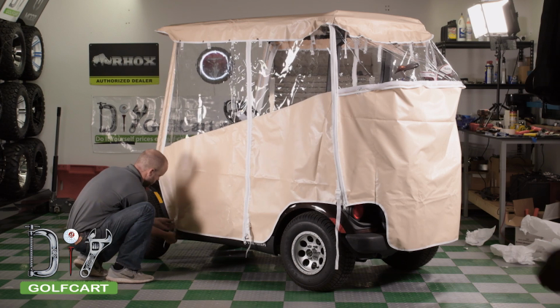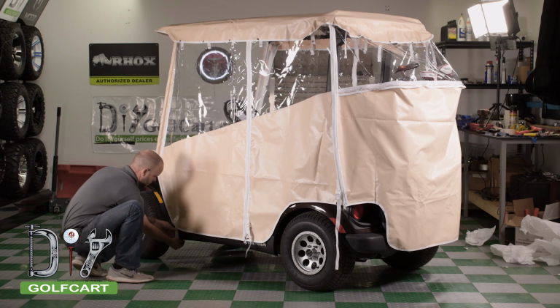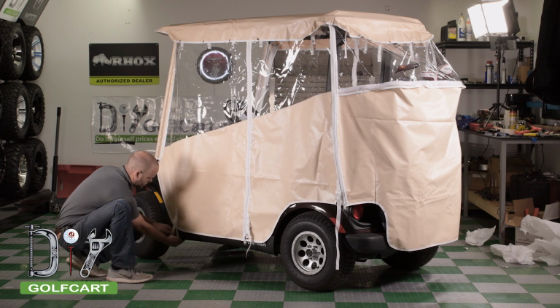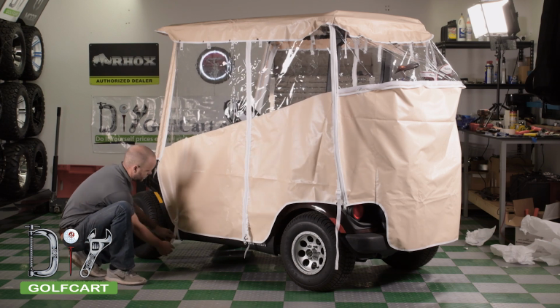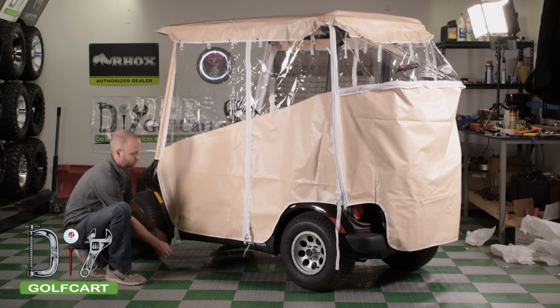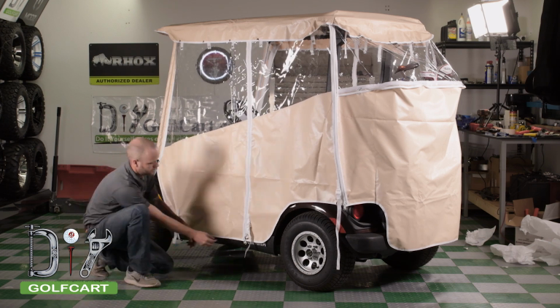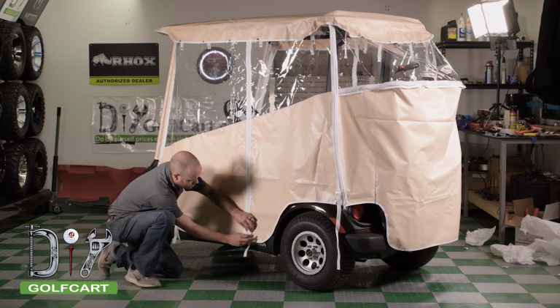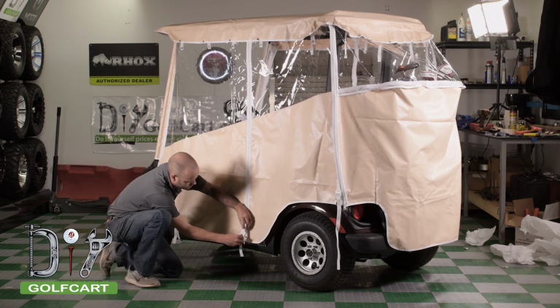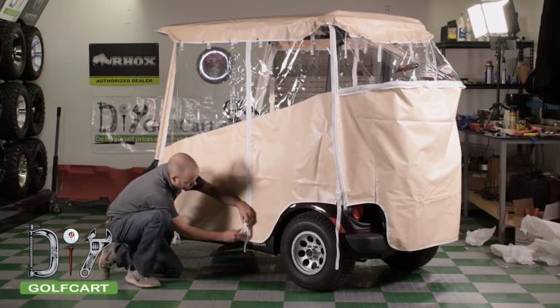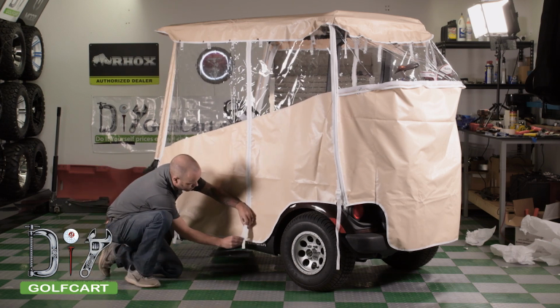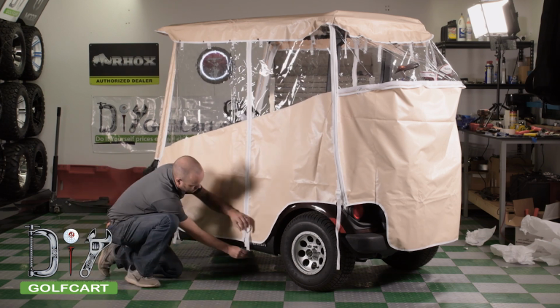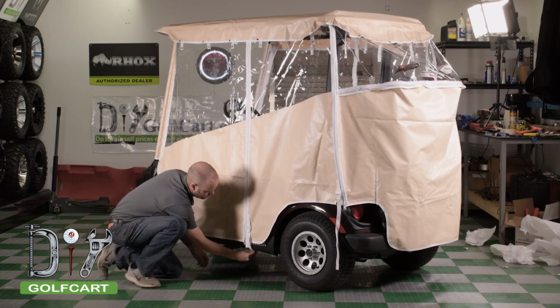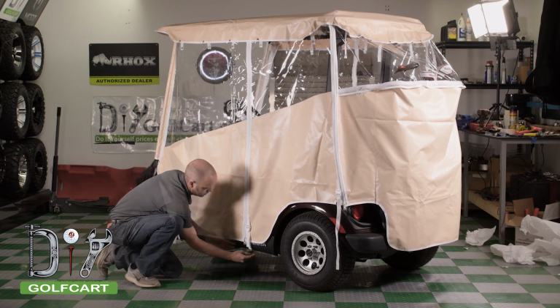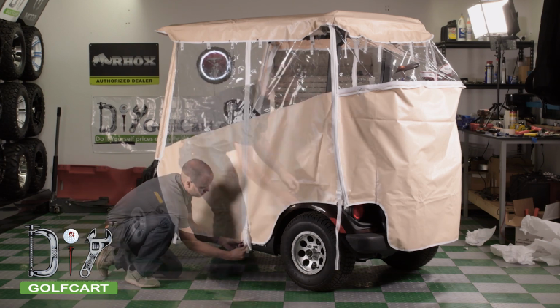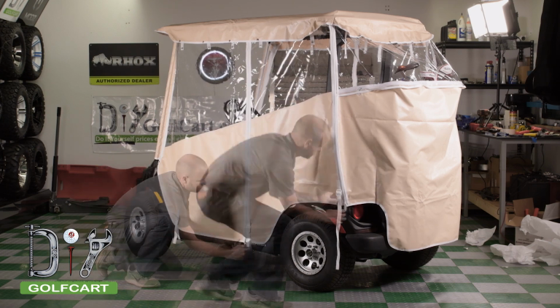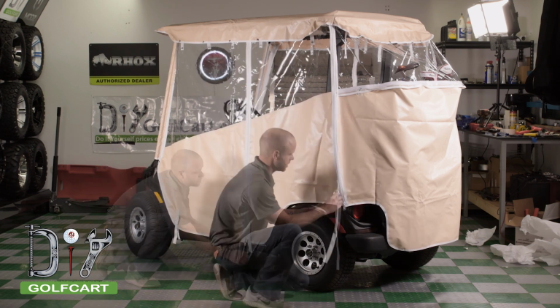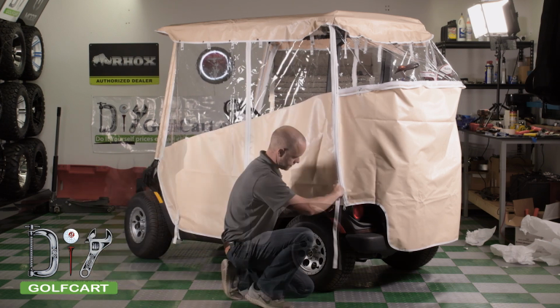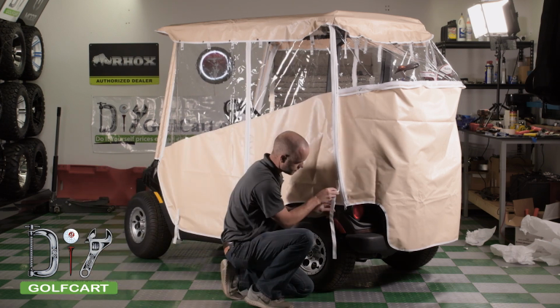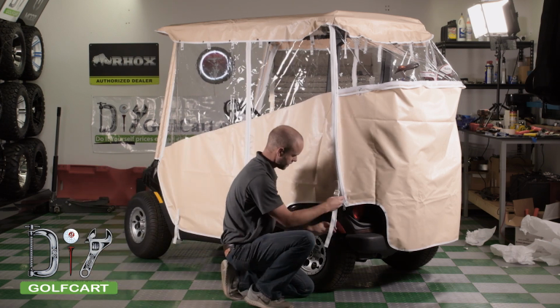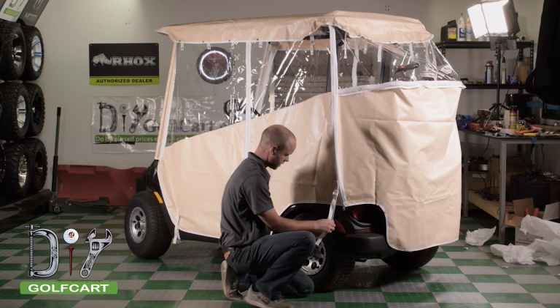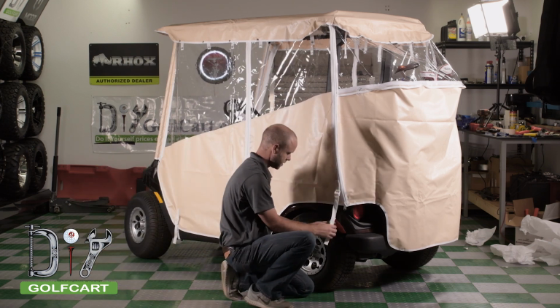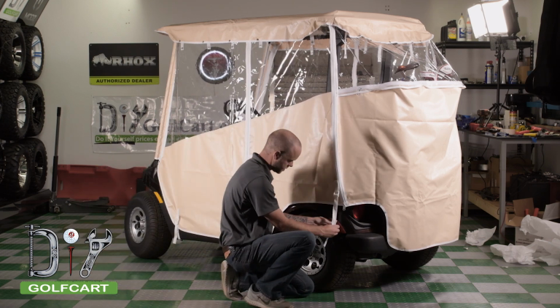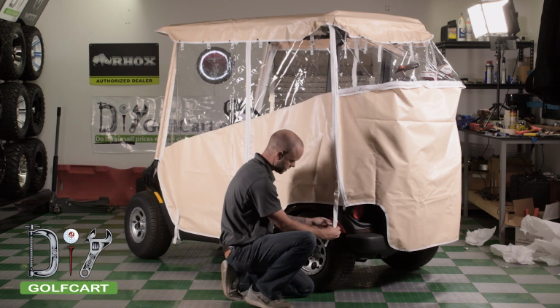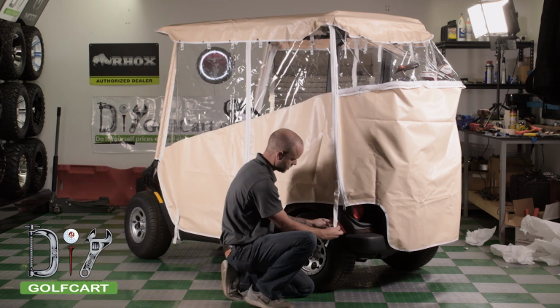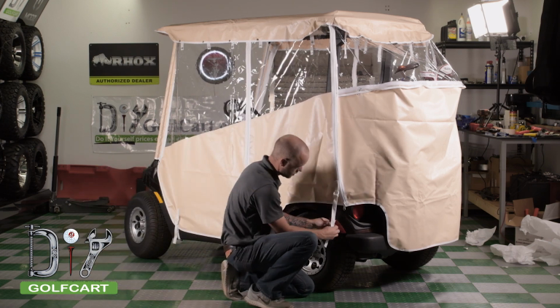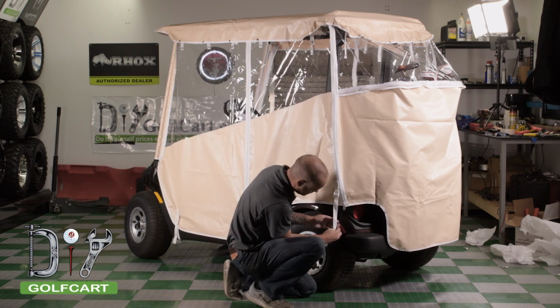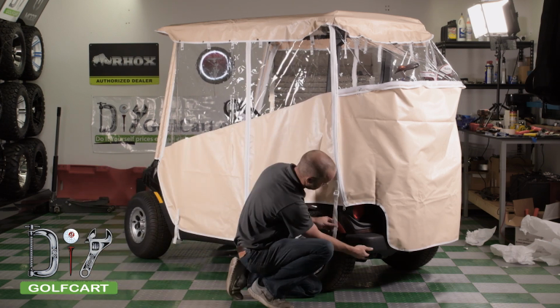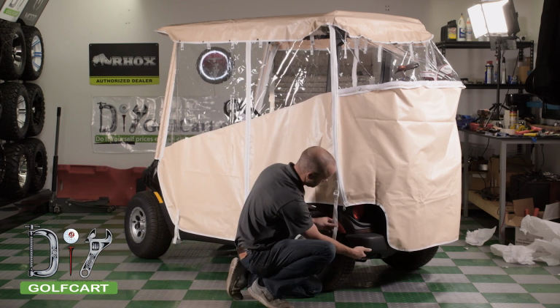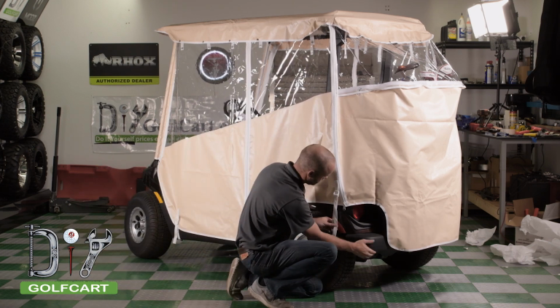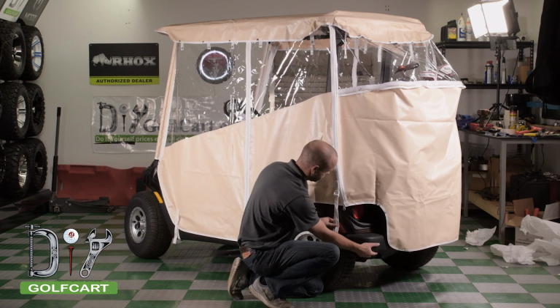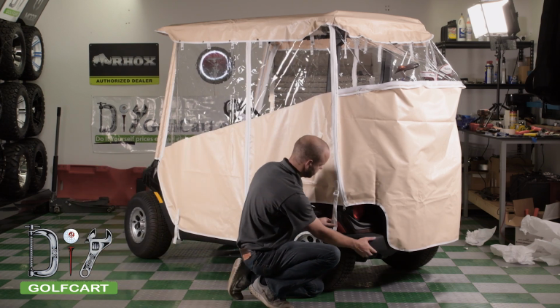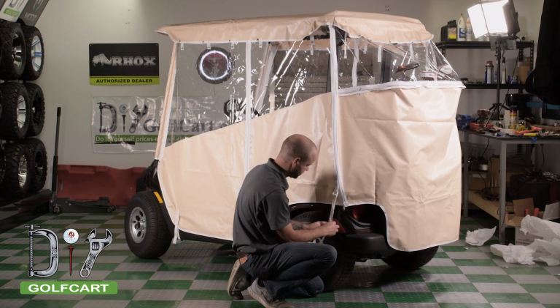we will go around the cart and zip it together and attach all of the hooks to the underside of the cart.